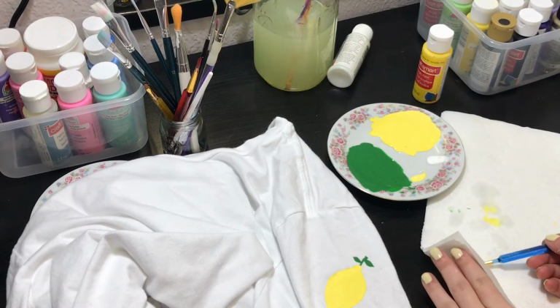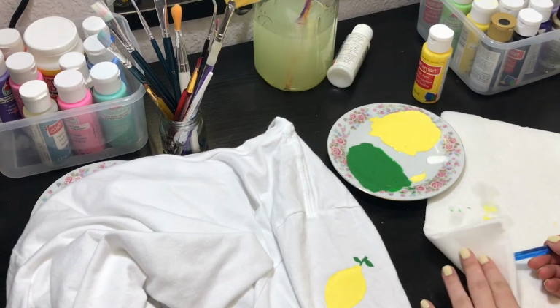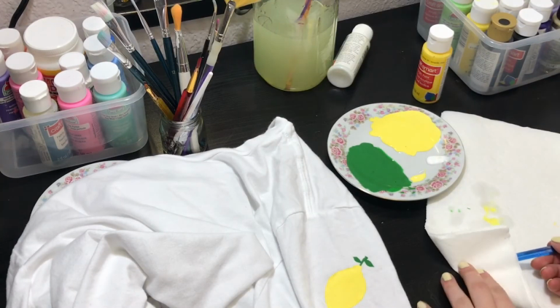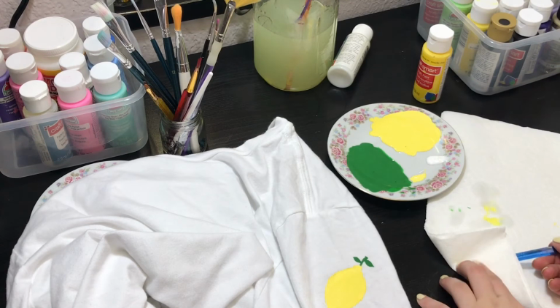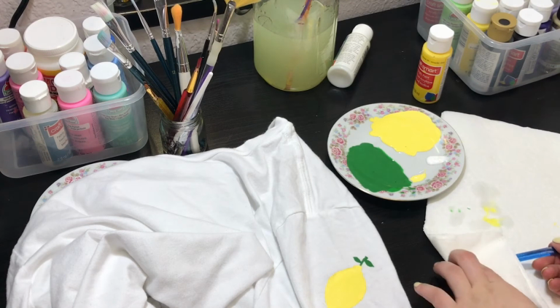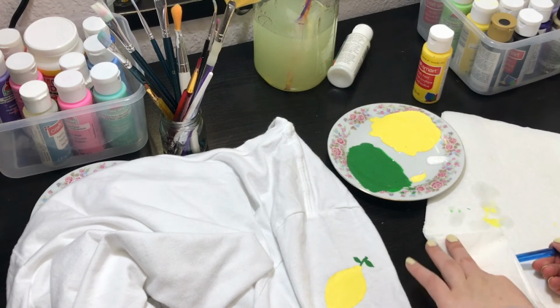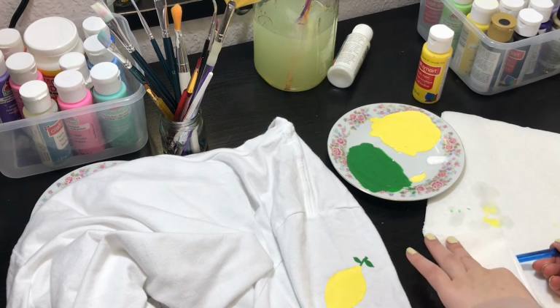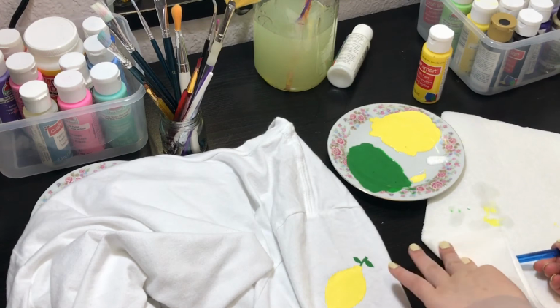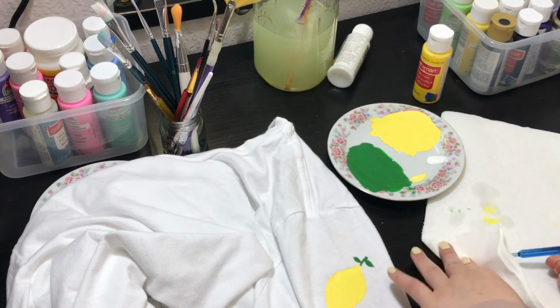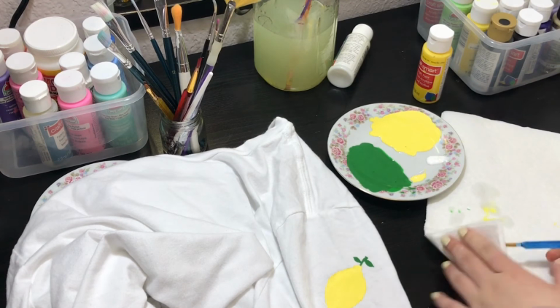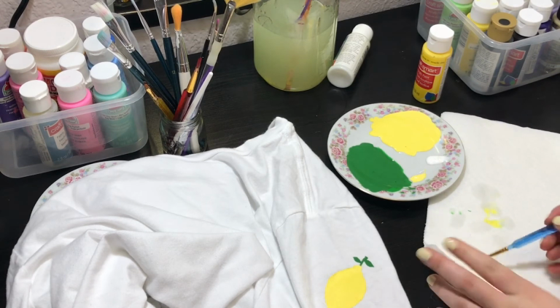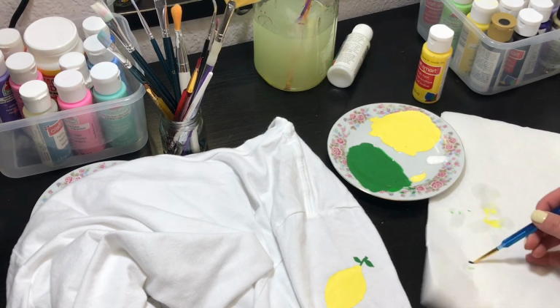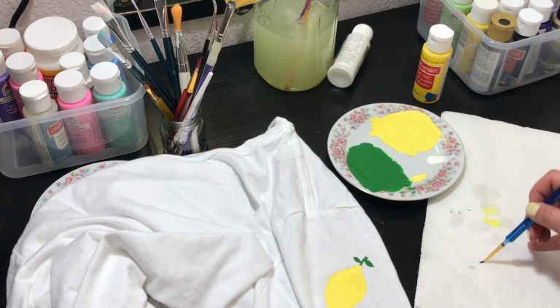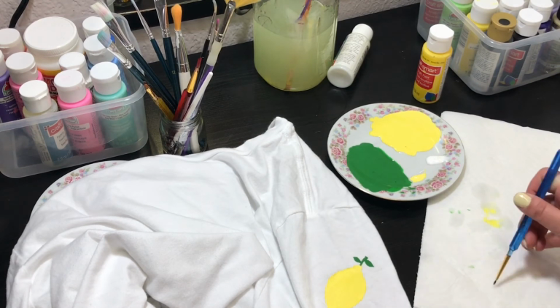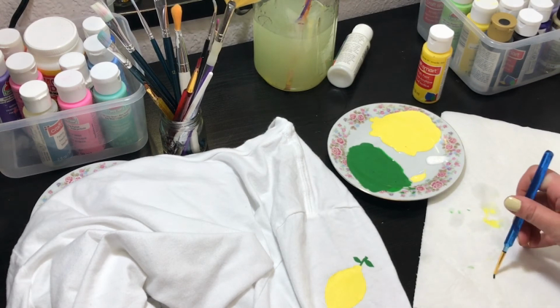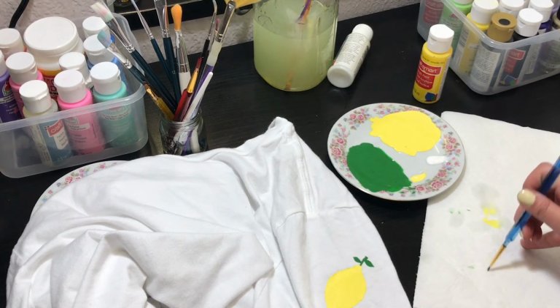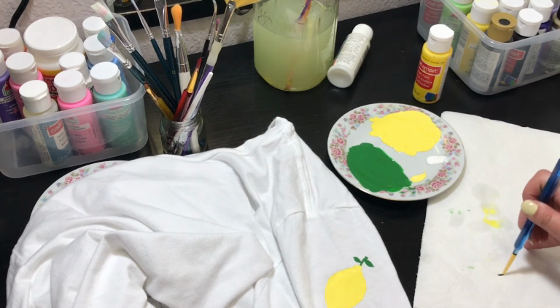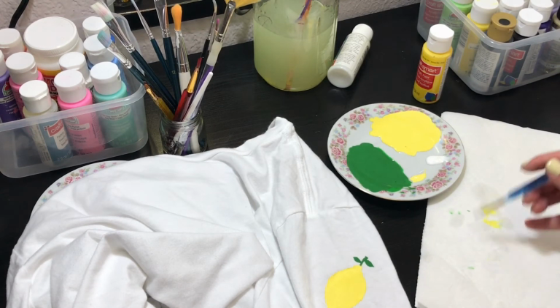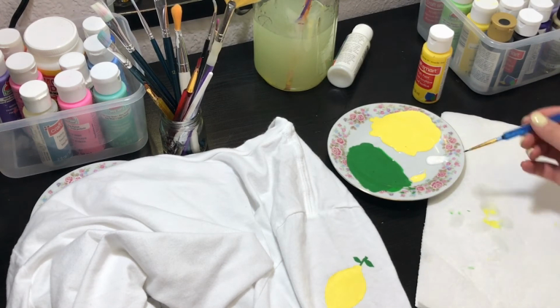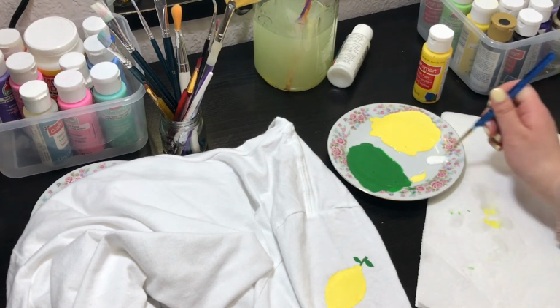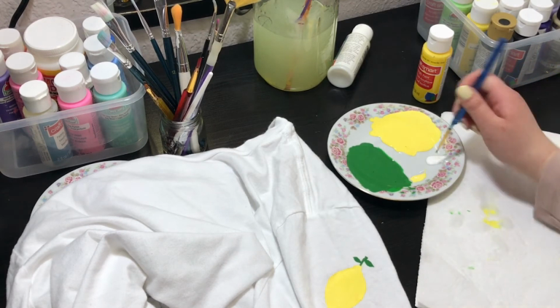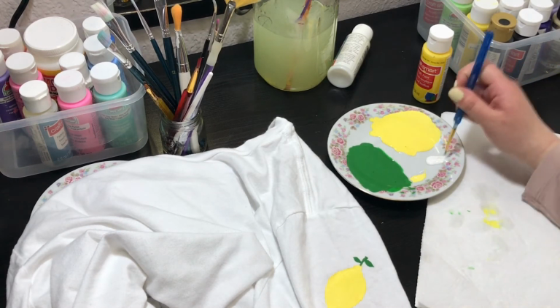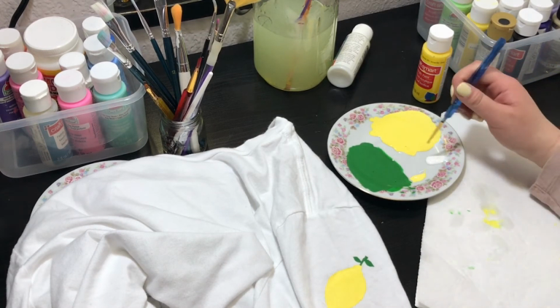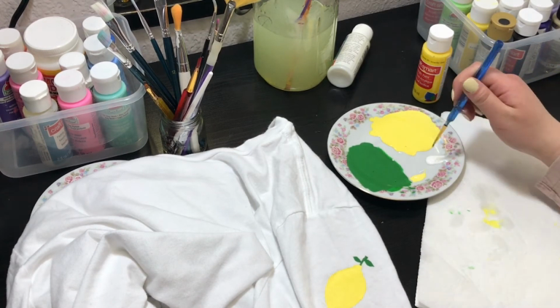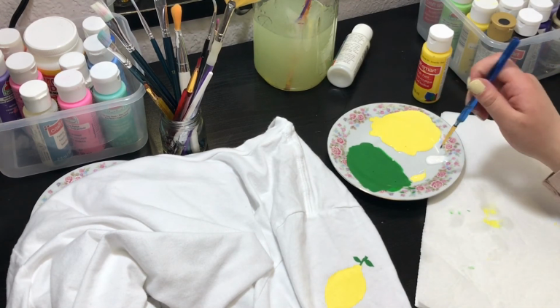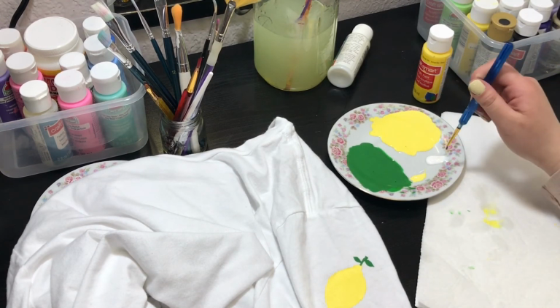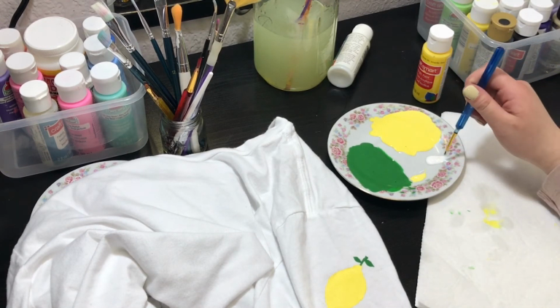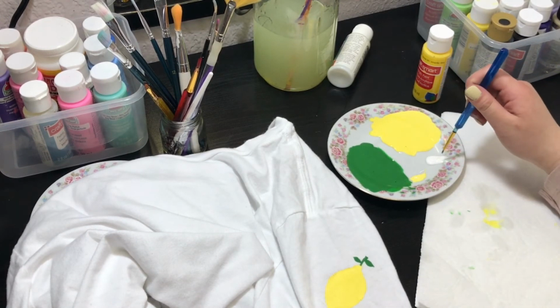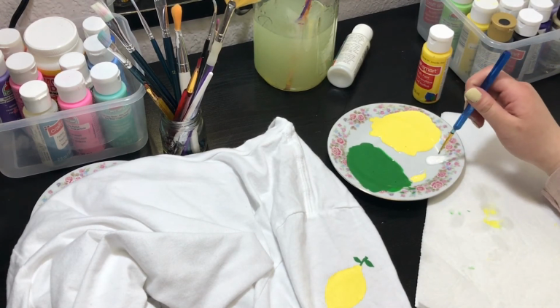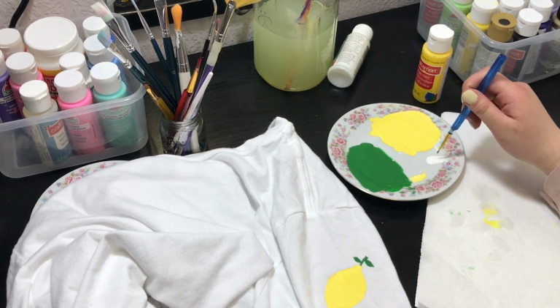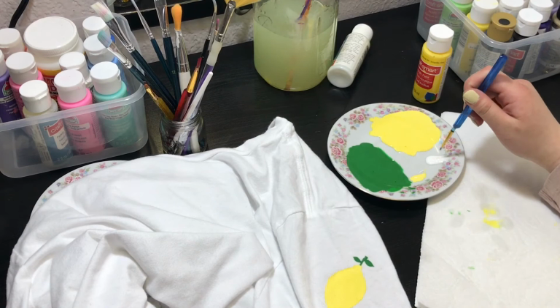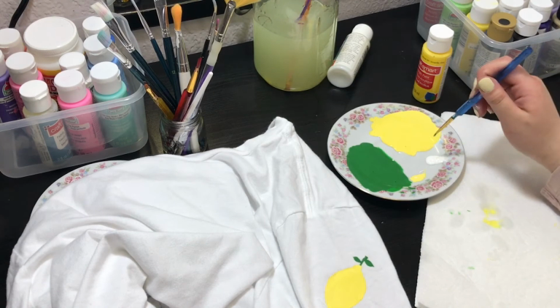Before getting more paint, I like to dry the bristles of the paintbrush so the paint comes out more vibrant.